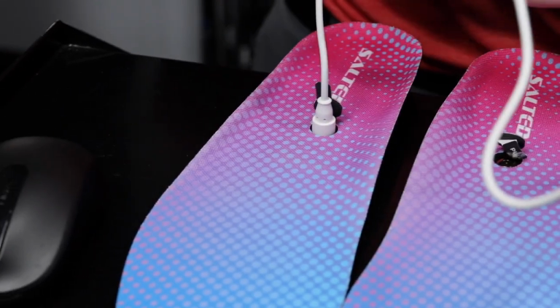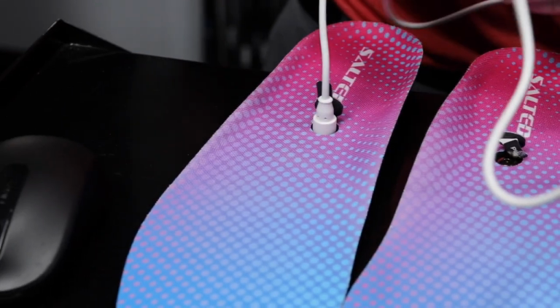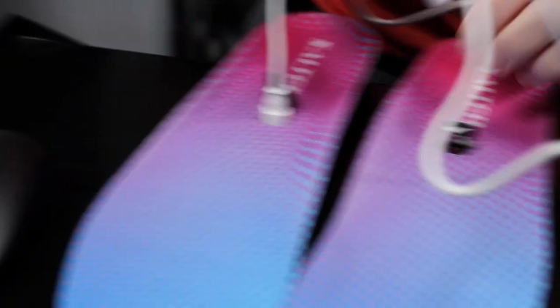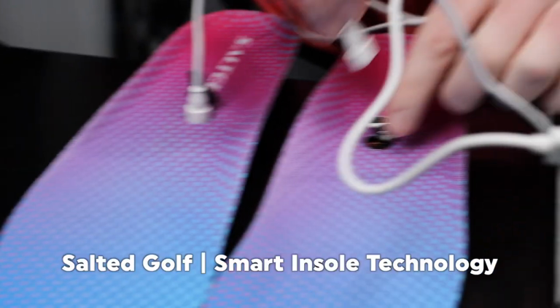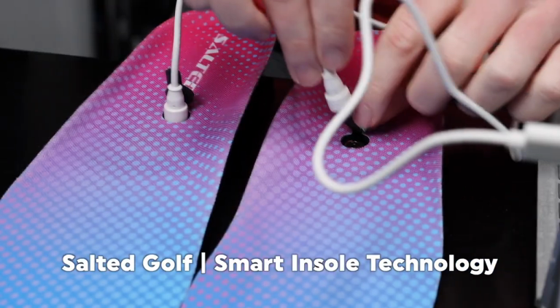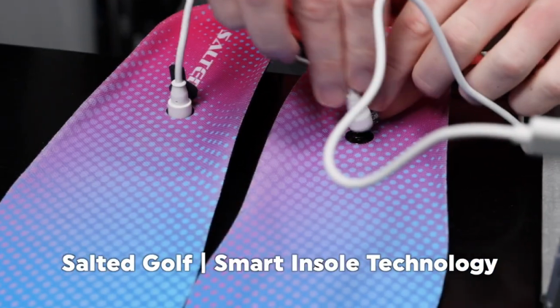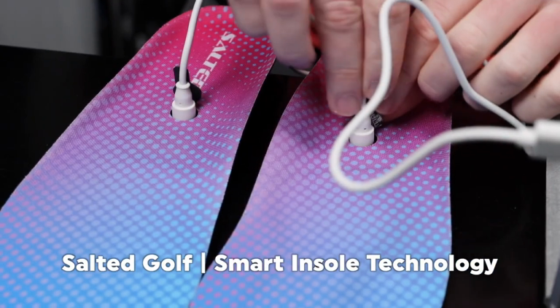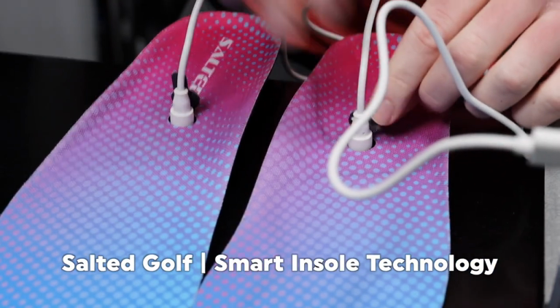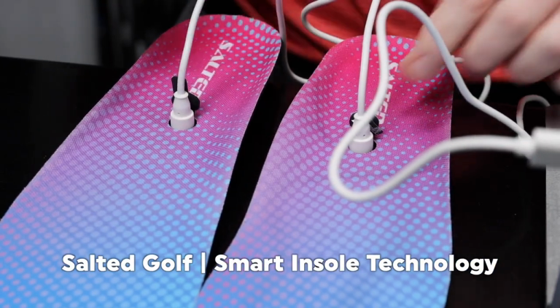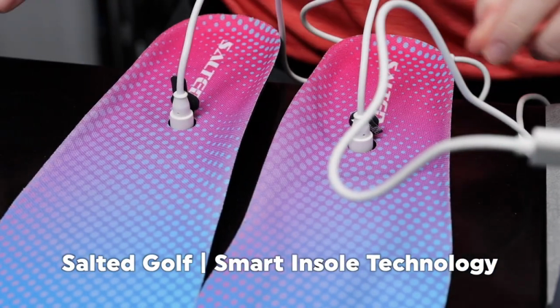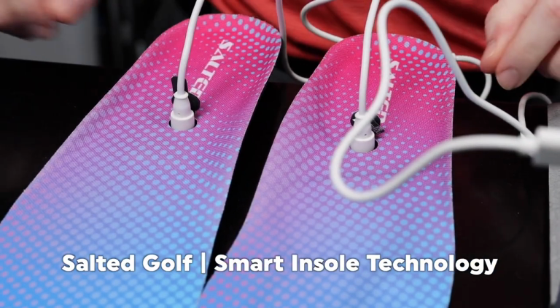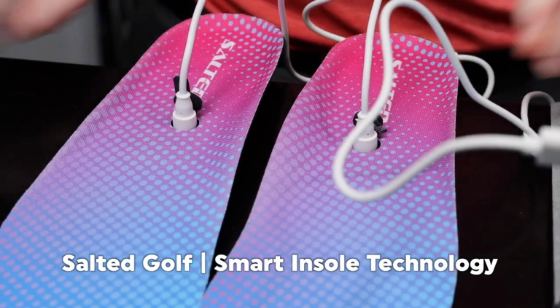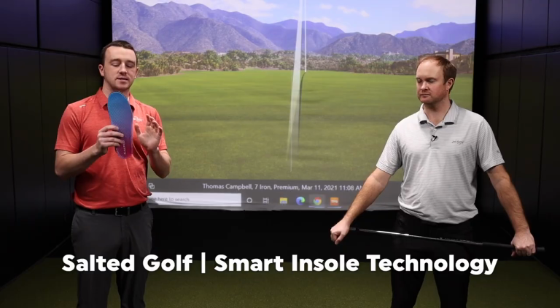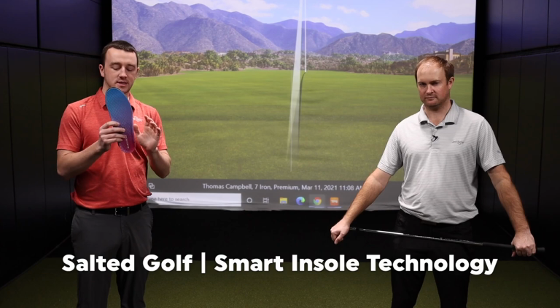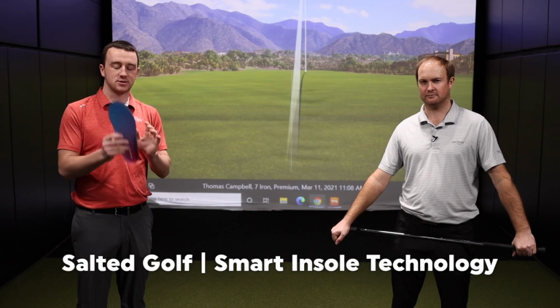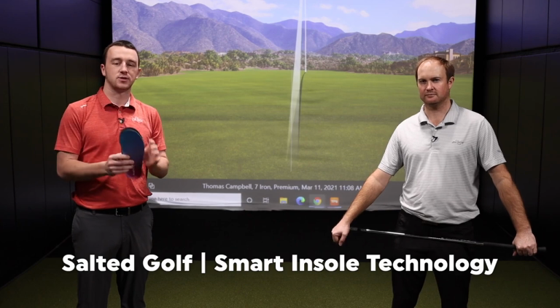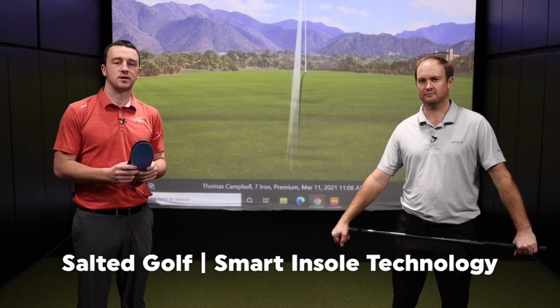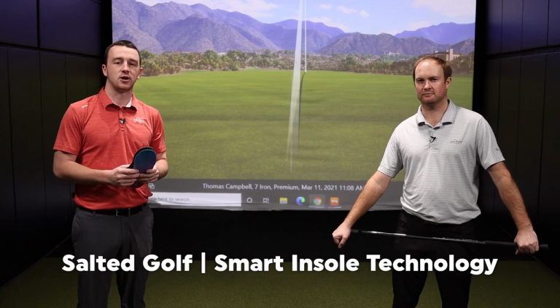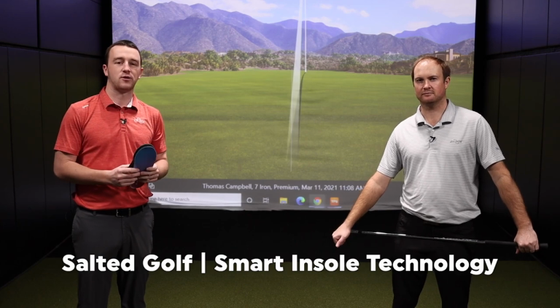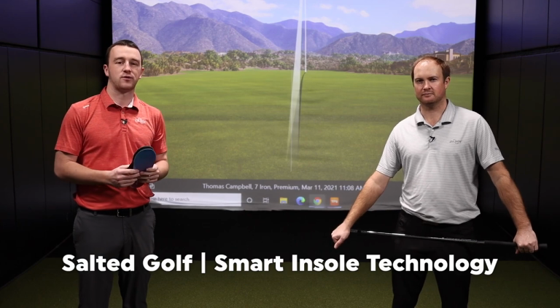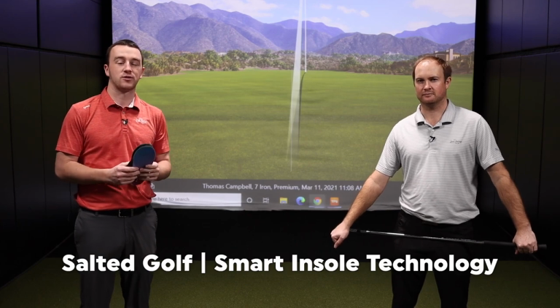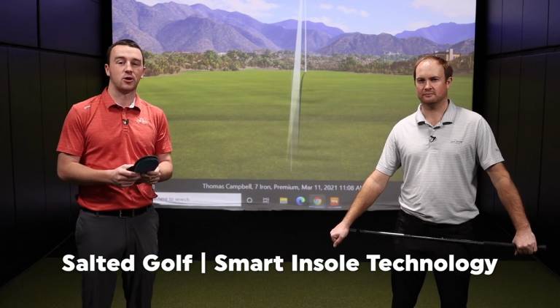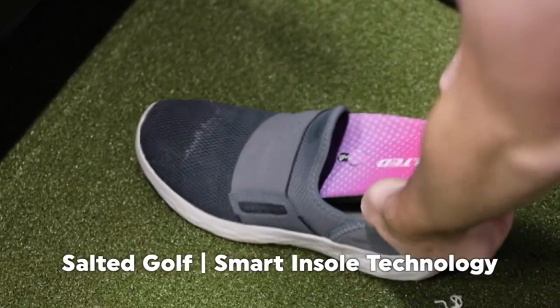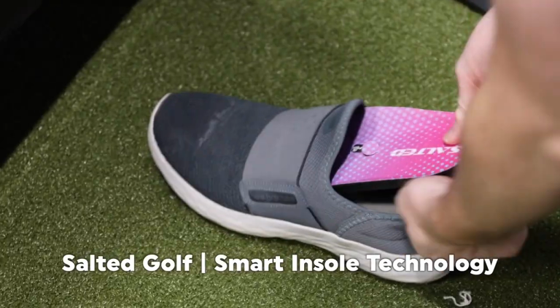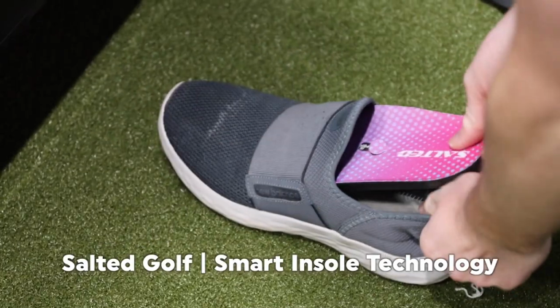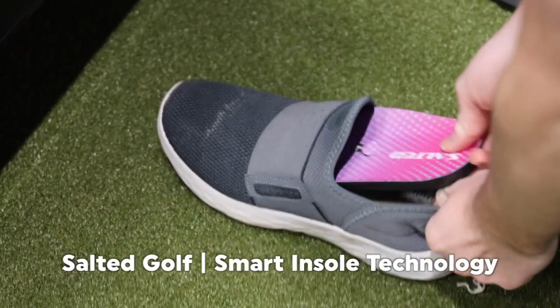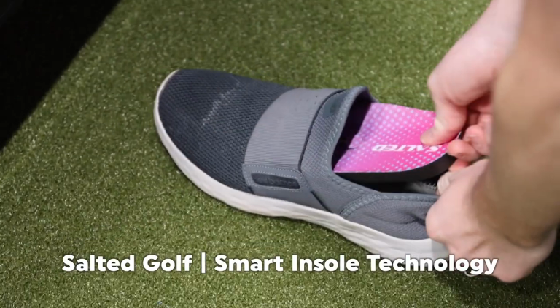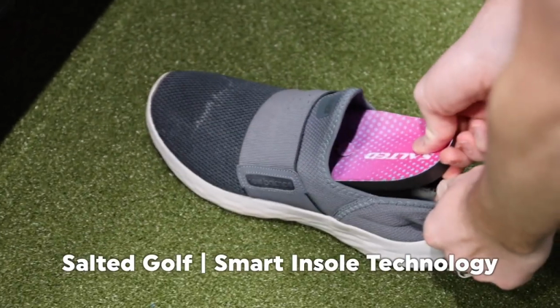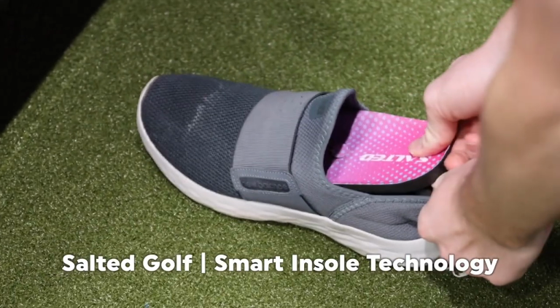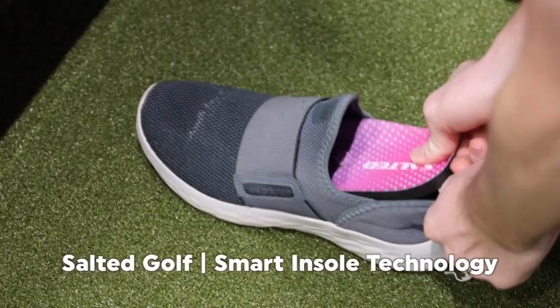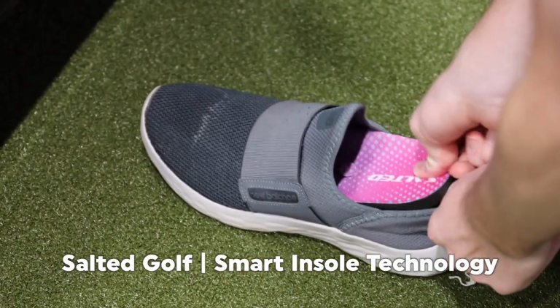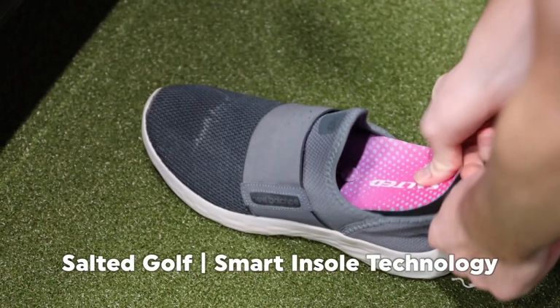Today we're talking about something a little different. It is the Salted Golf Smart Foot Insoles here.